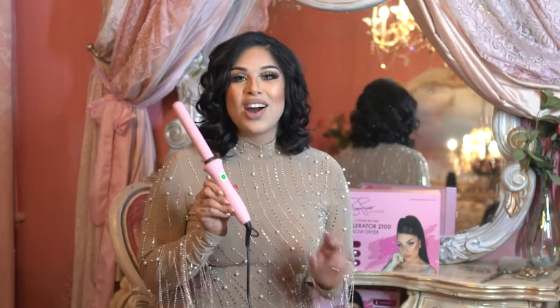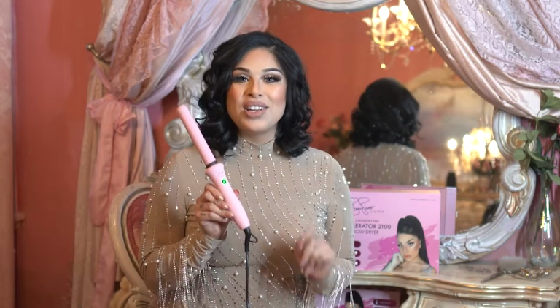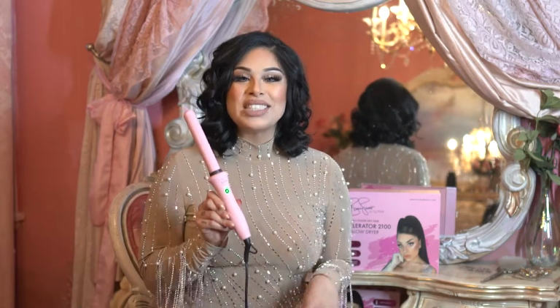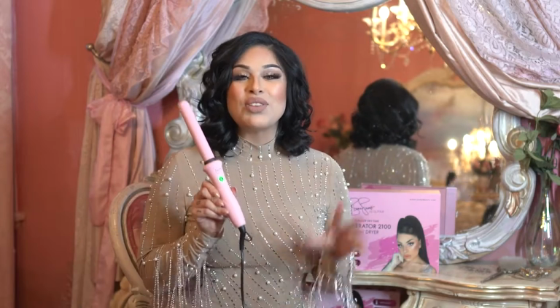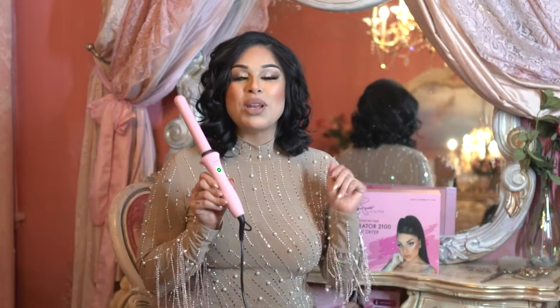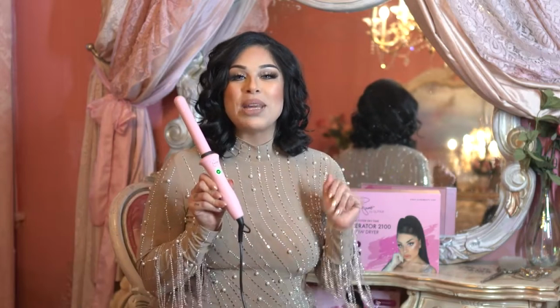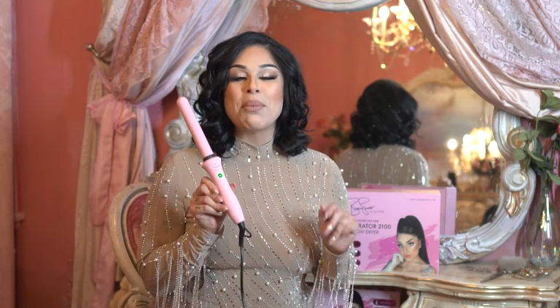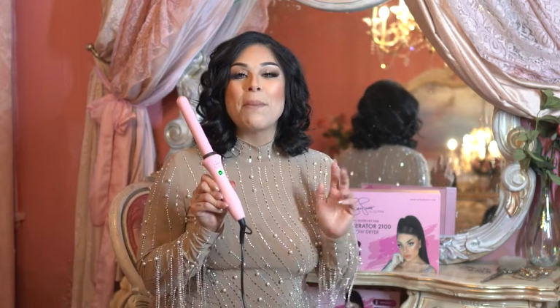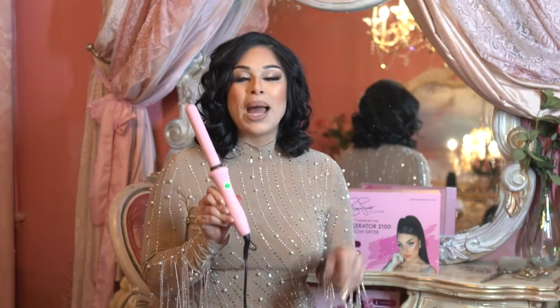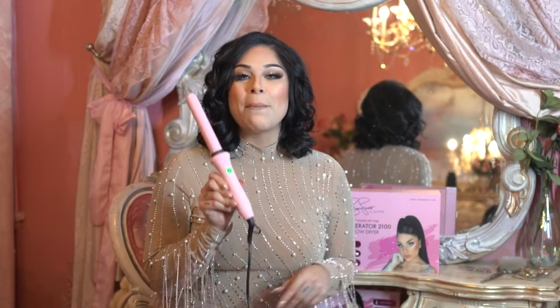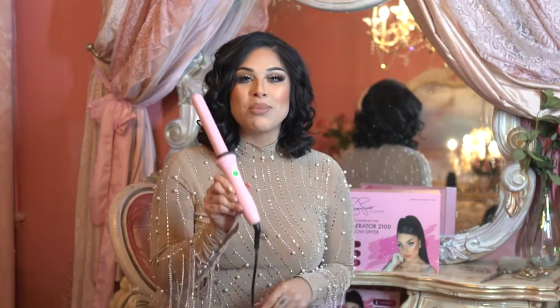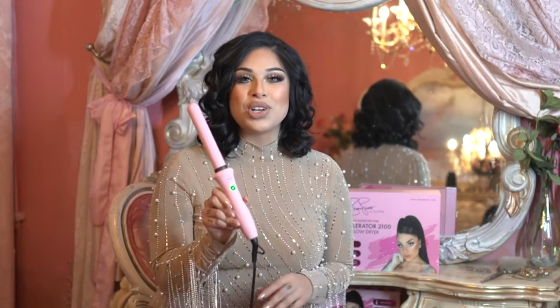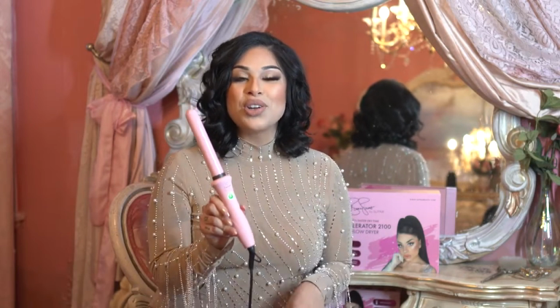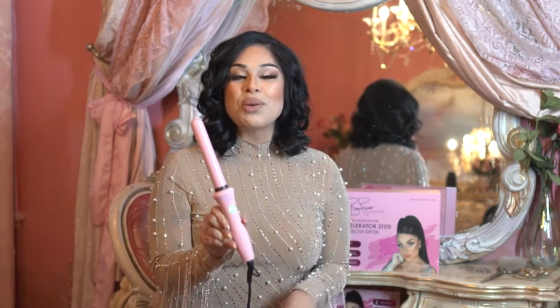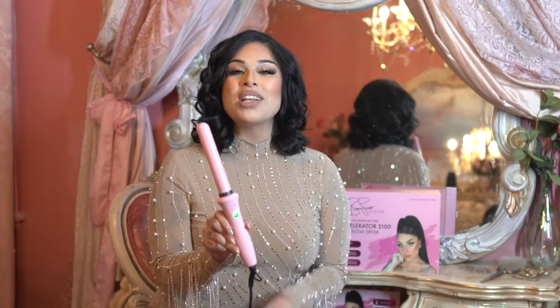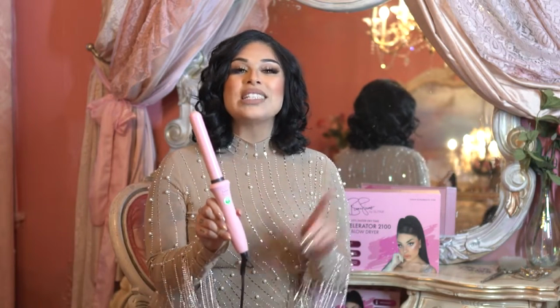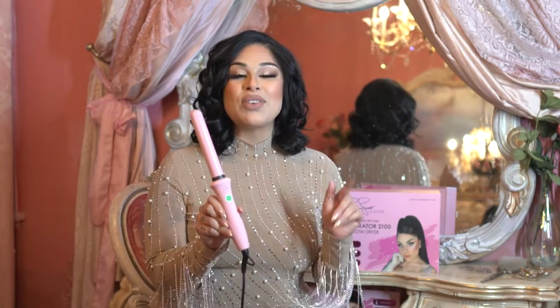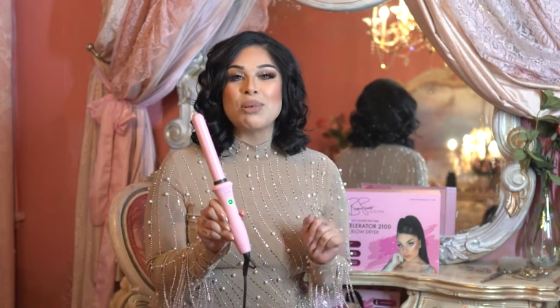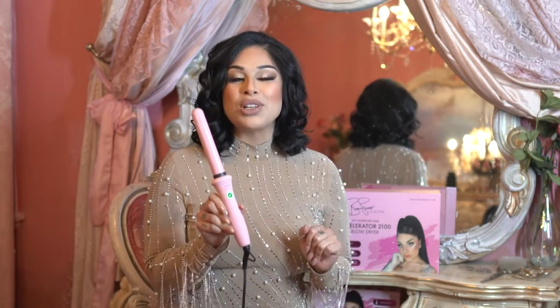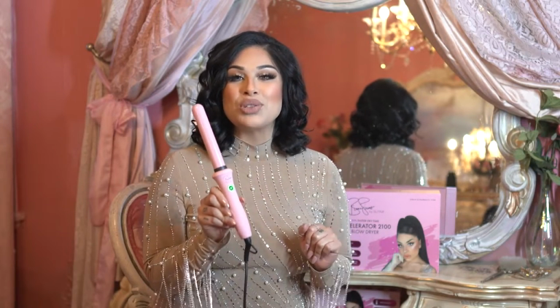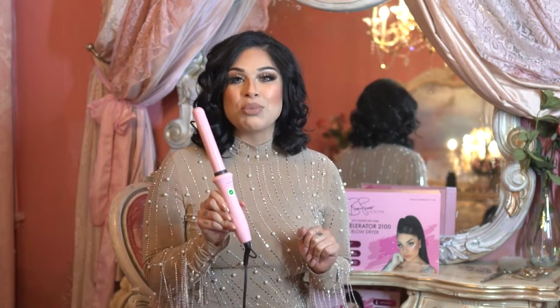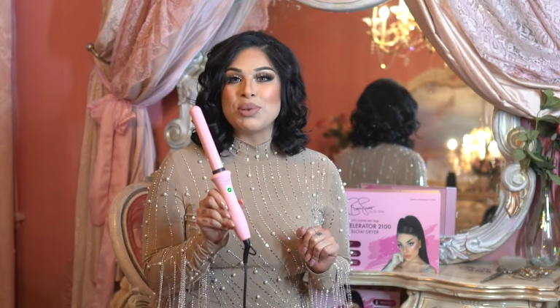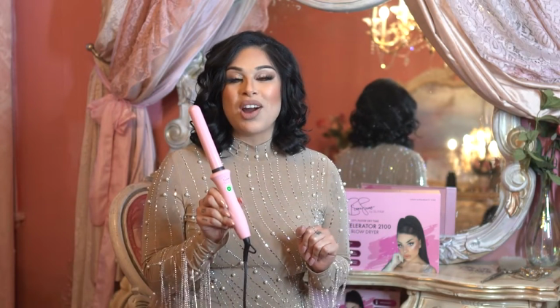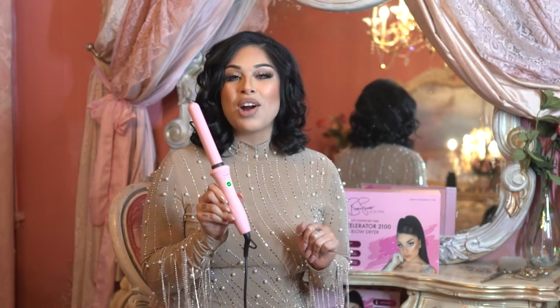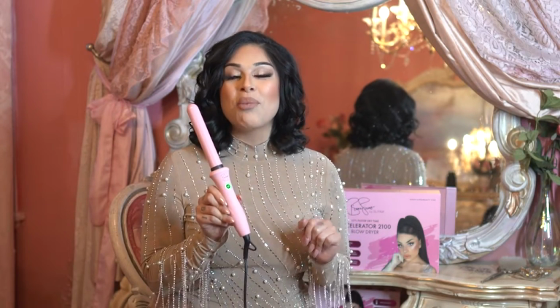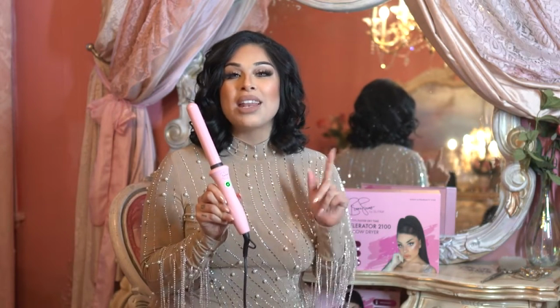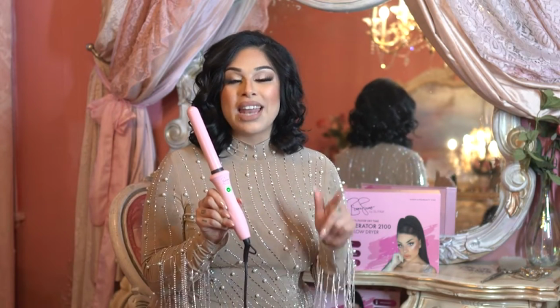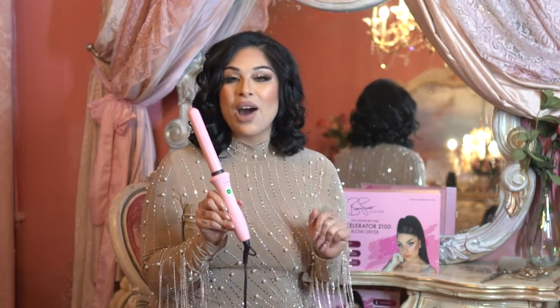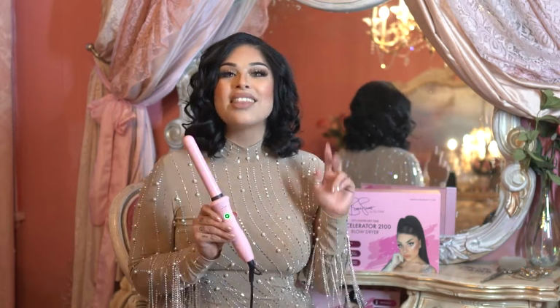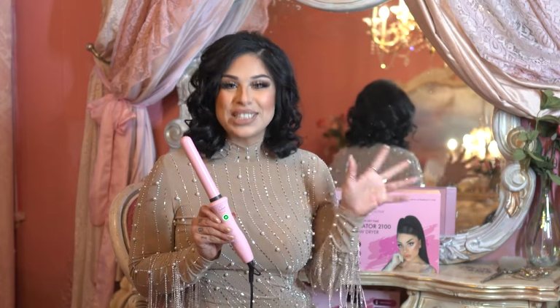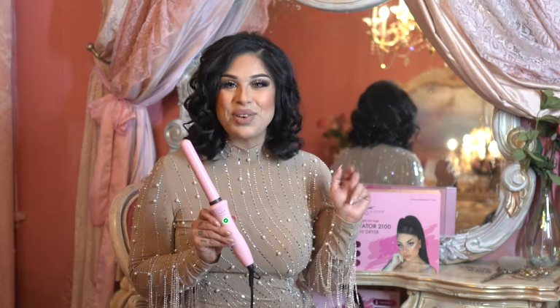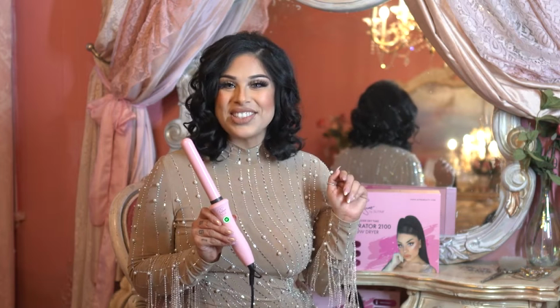All right you guys, if you want to pick up my Bombshell Curling Wand, it is available on sutrabeauty.com now. Thanks for watching.